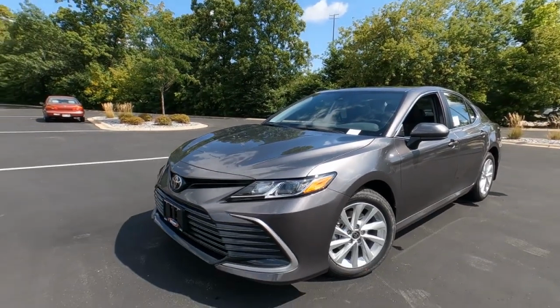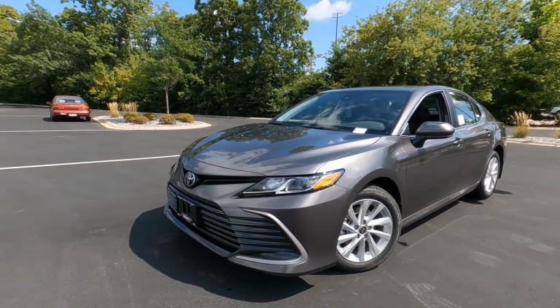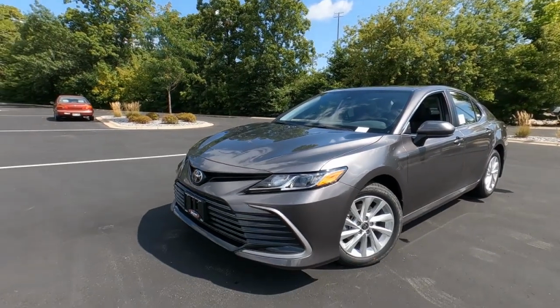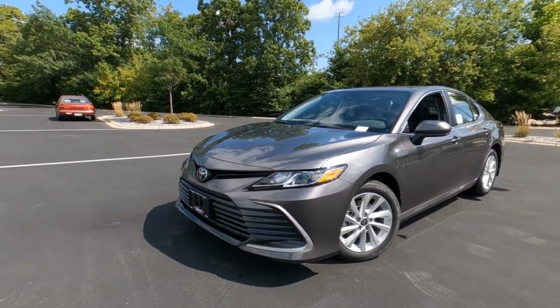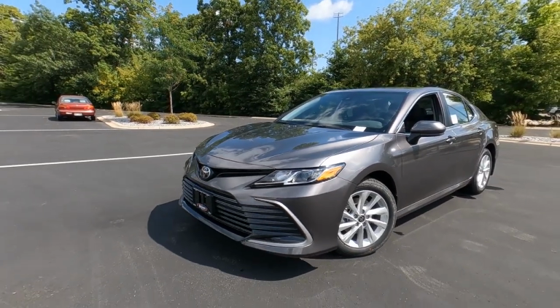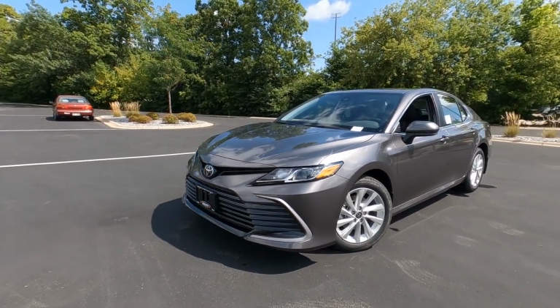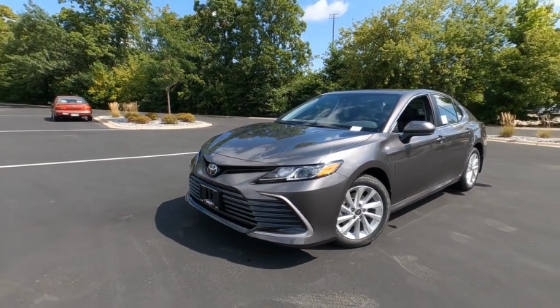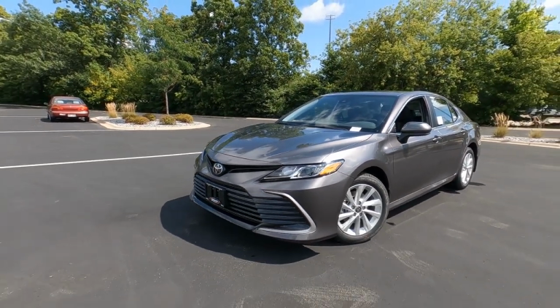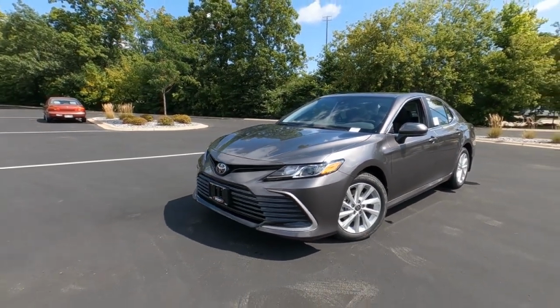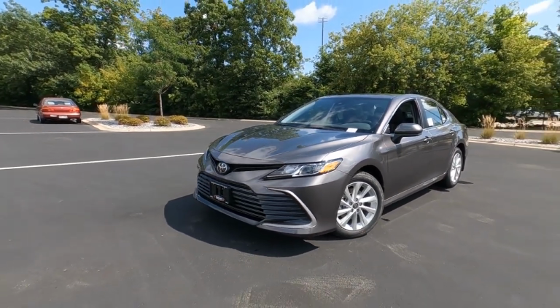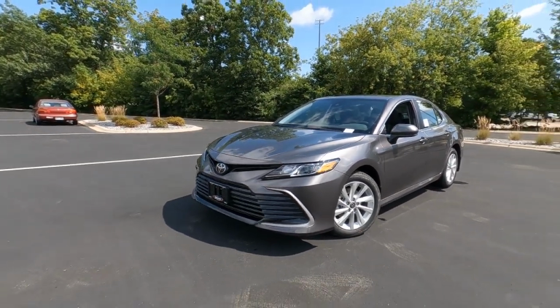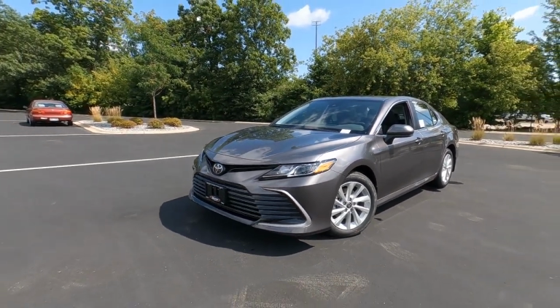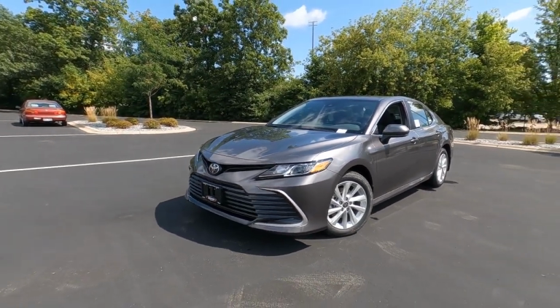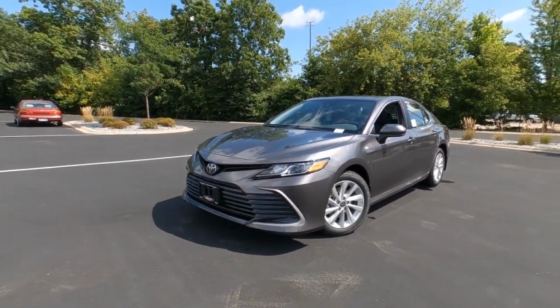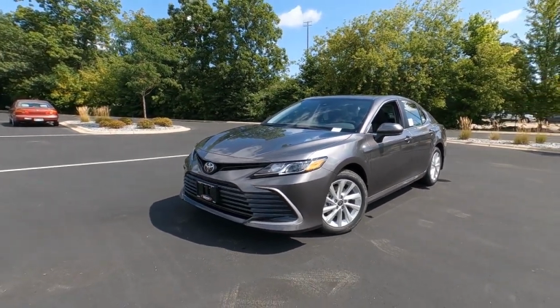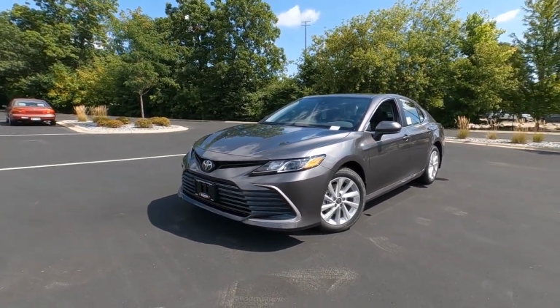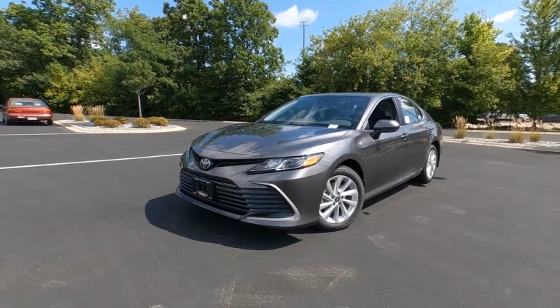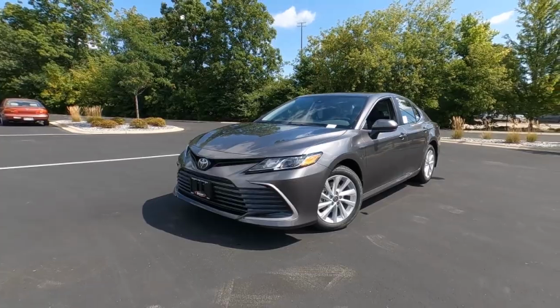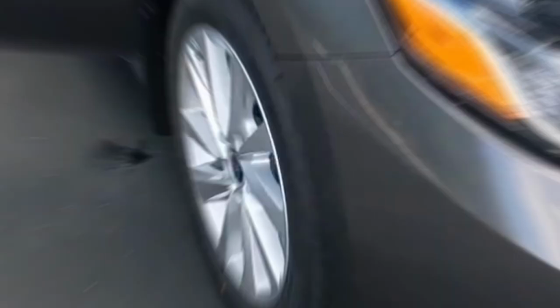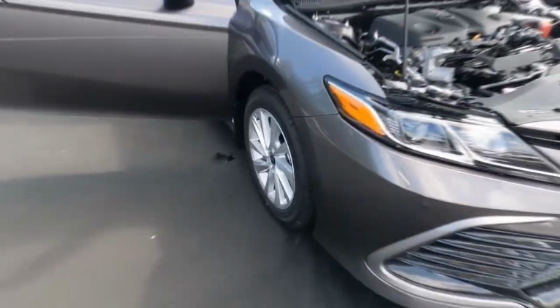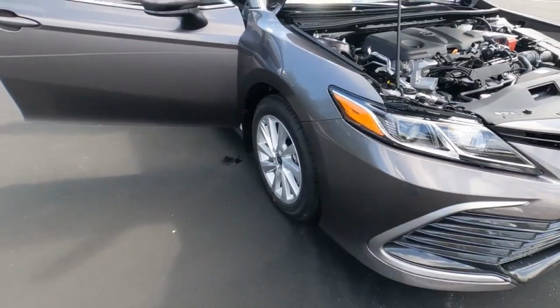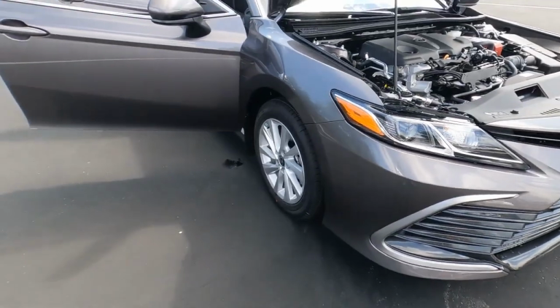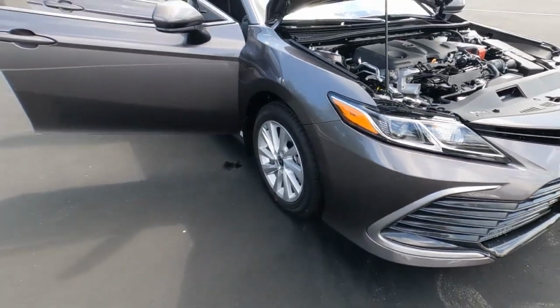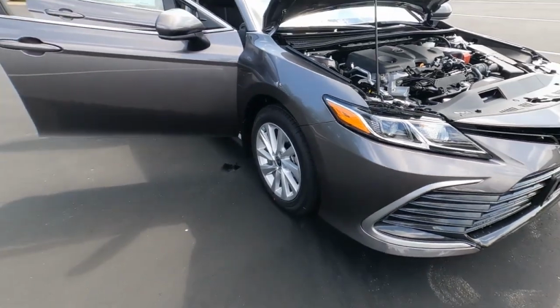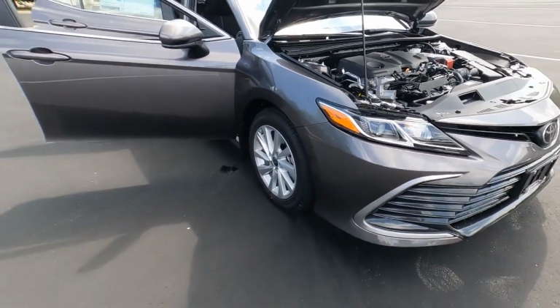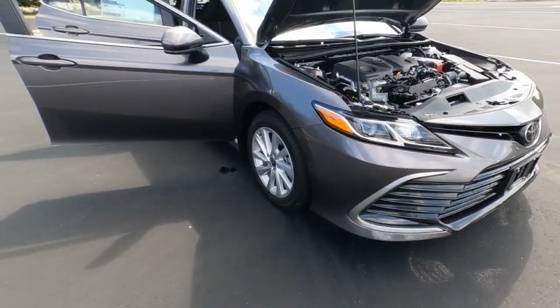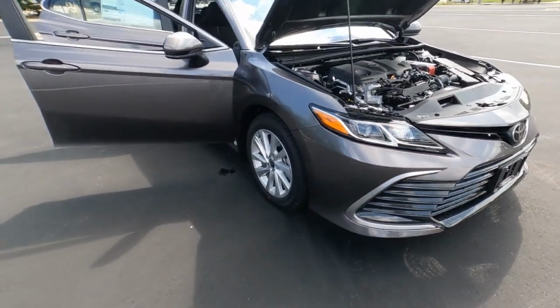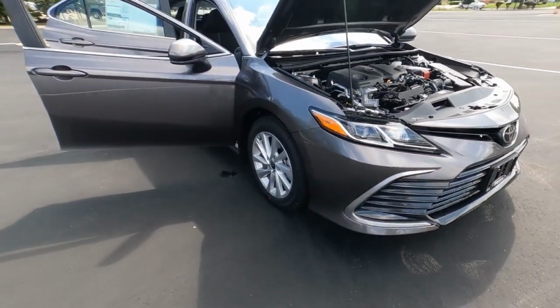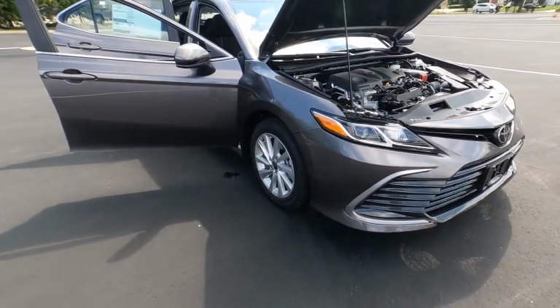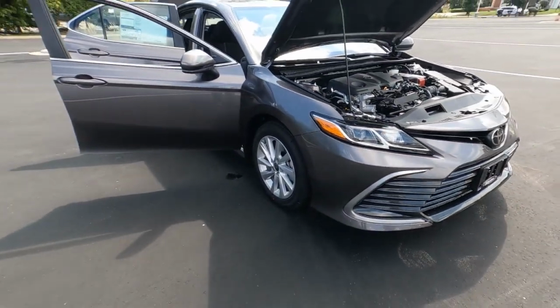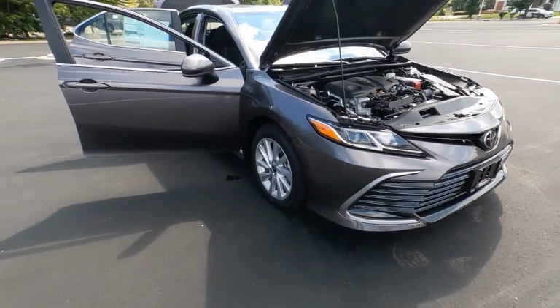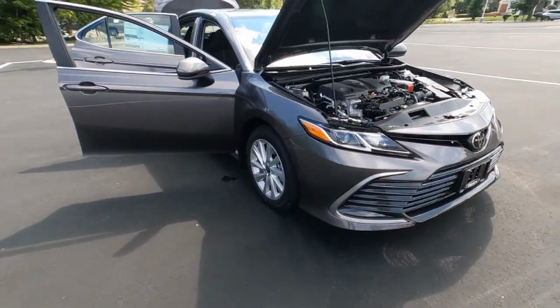Toyota's tagline itself says 'touch the perfection,' and that wraps up our review of the 2023 Toyota Camry Hybrid. We'll be right back with our next video soon — please like the video and subscribe for more.